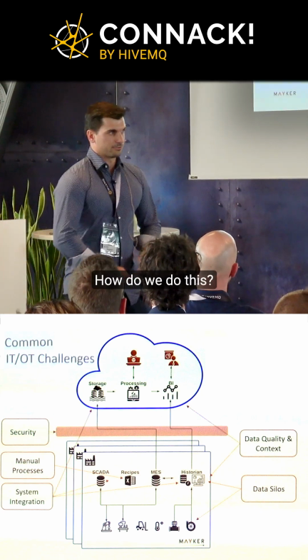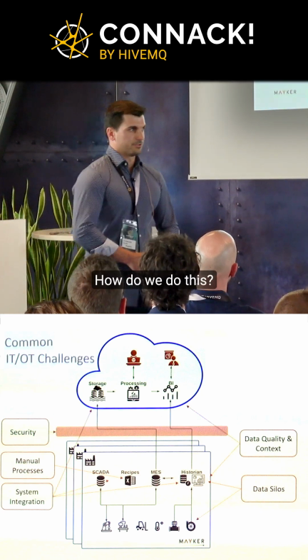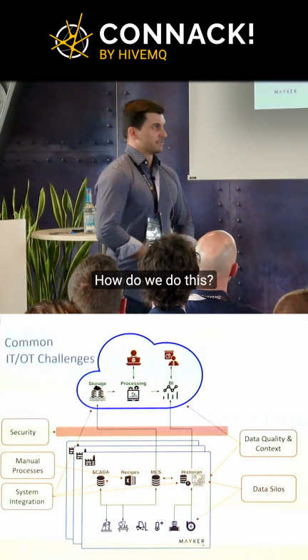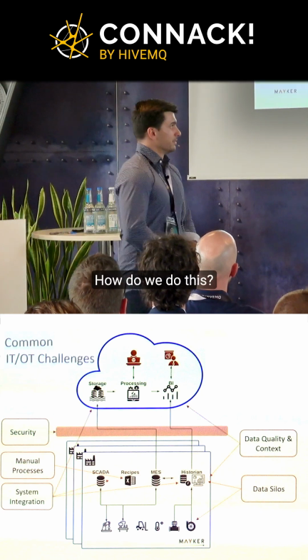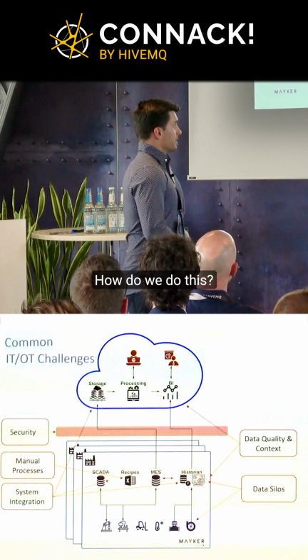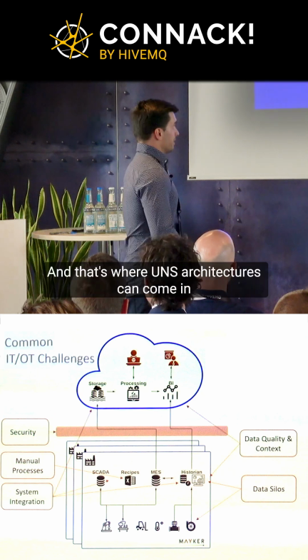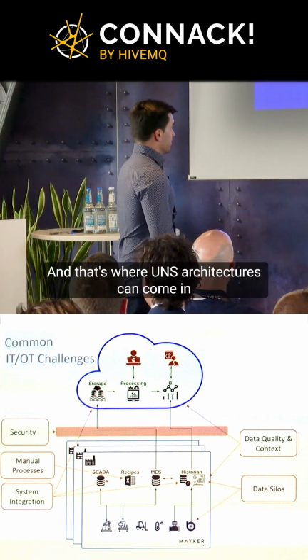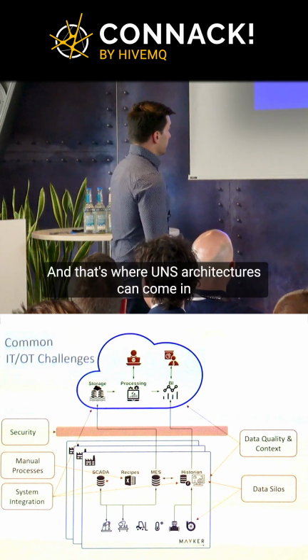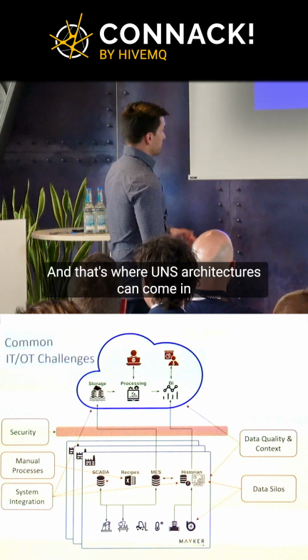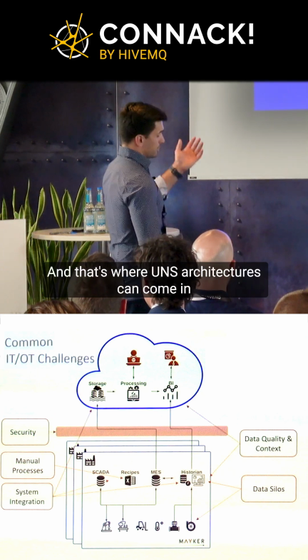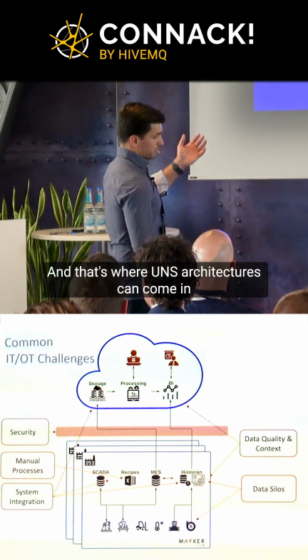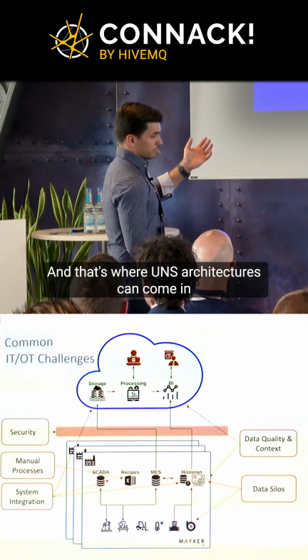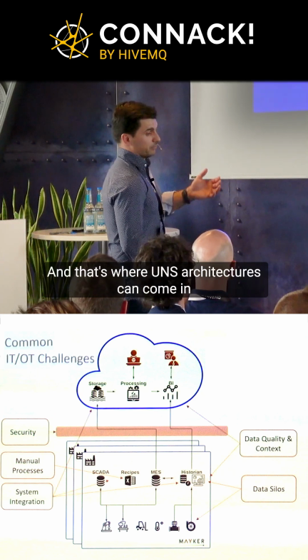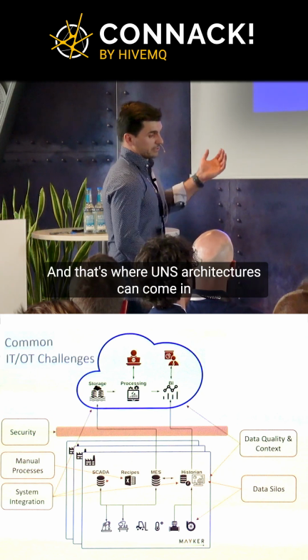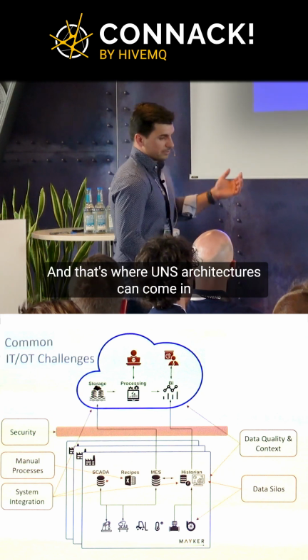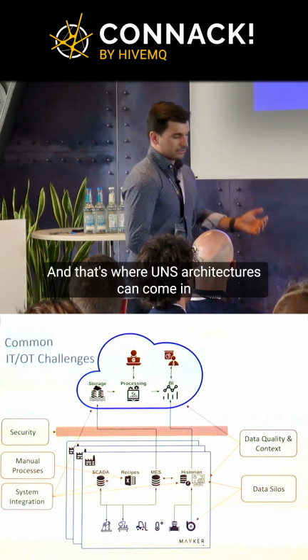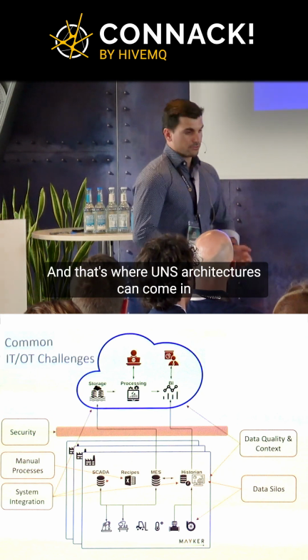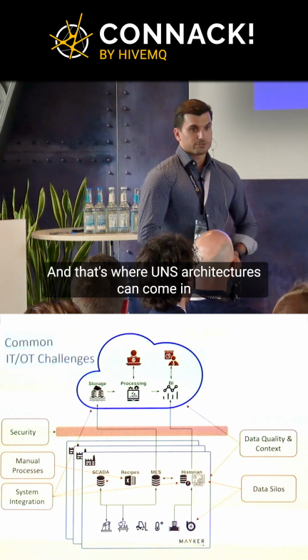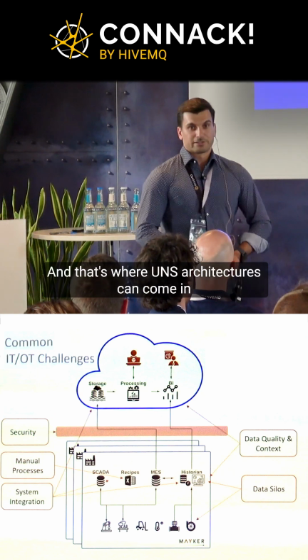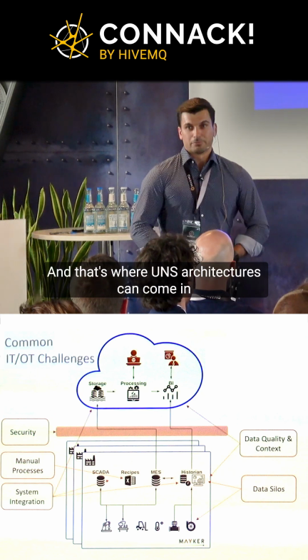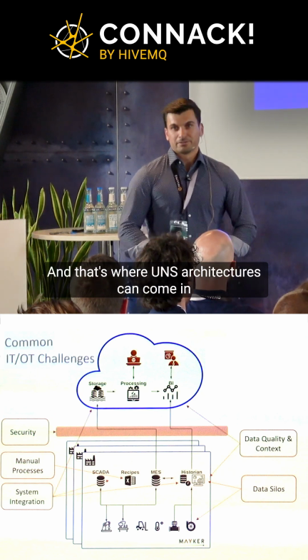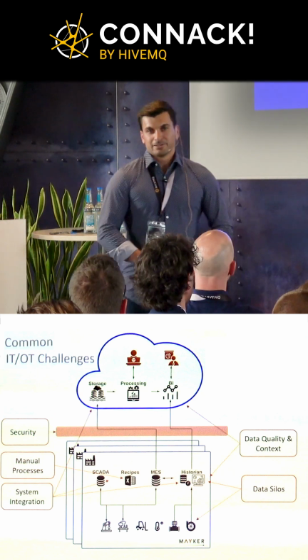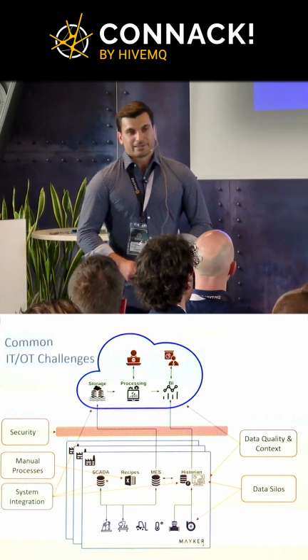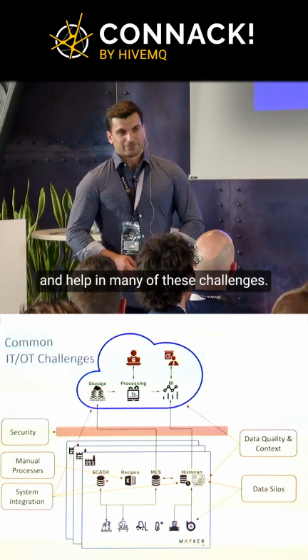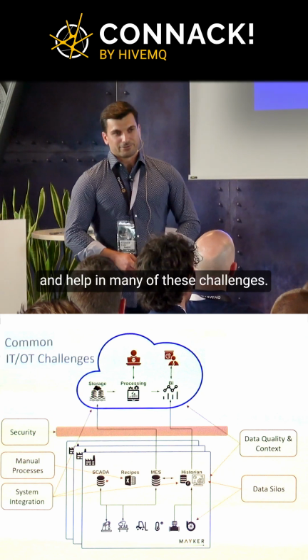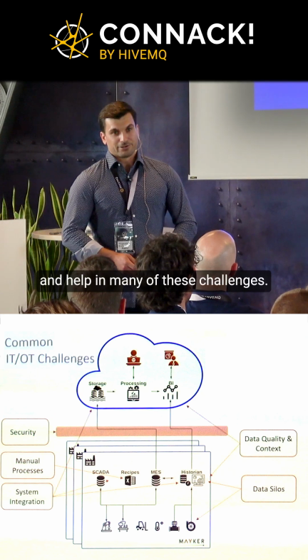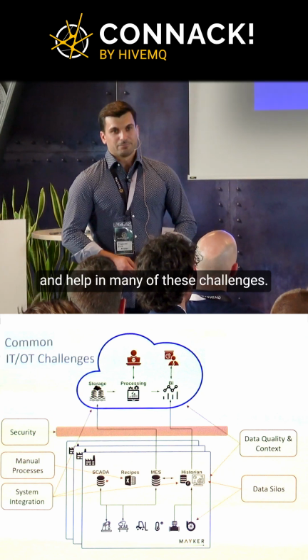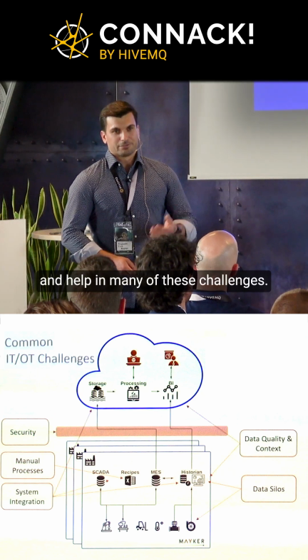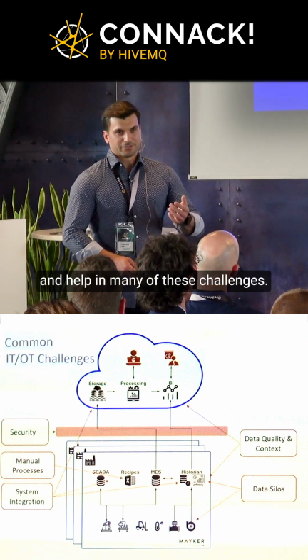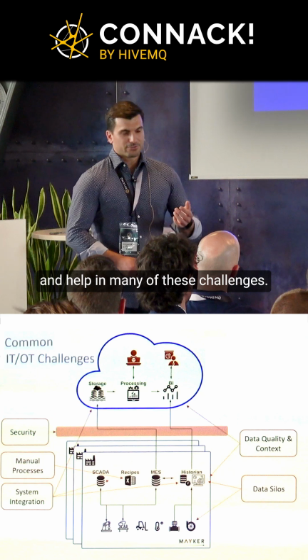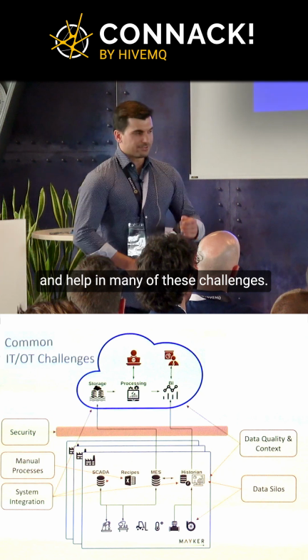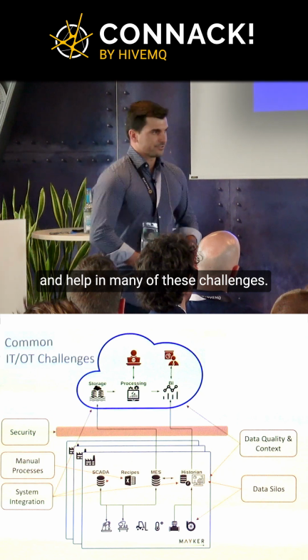How do we do this? That's where UNS architectures can come in and help with many of these challenges.